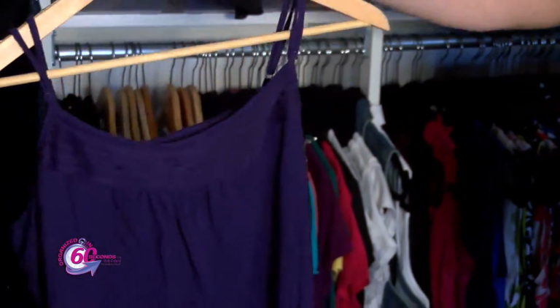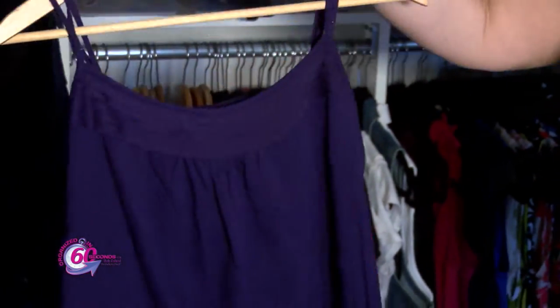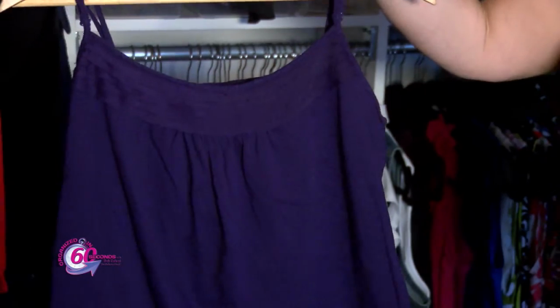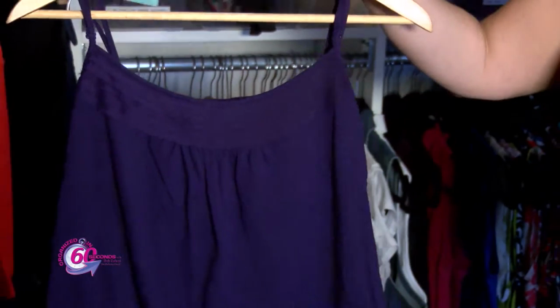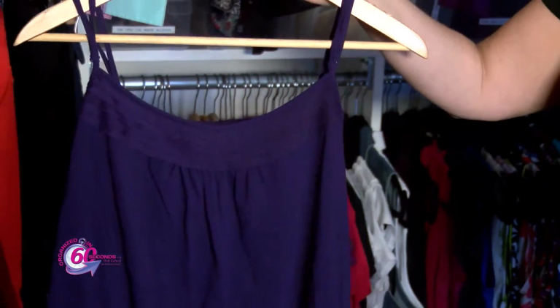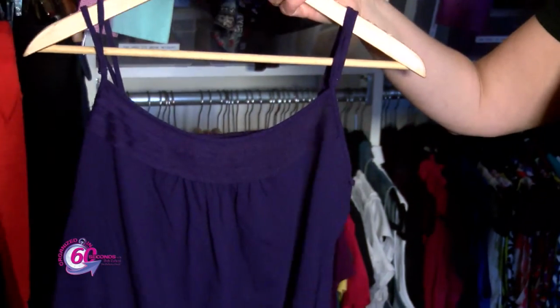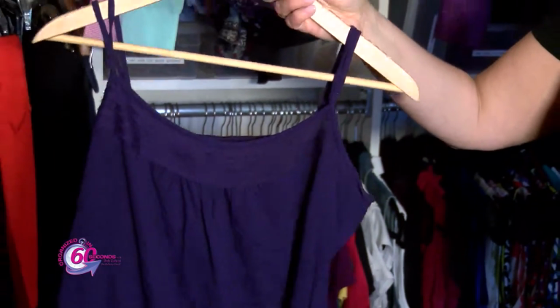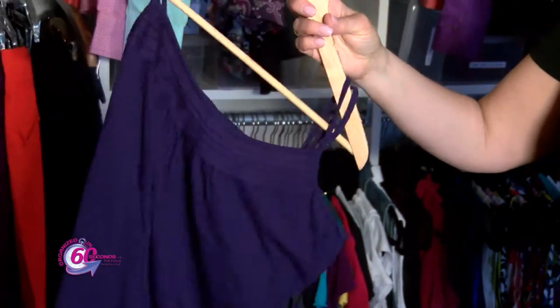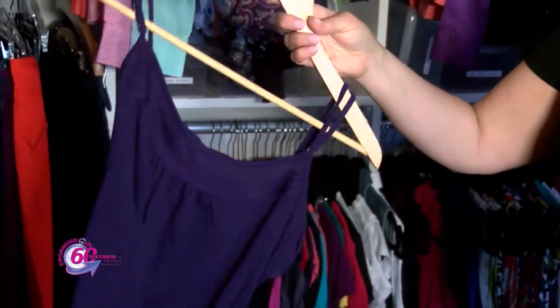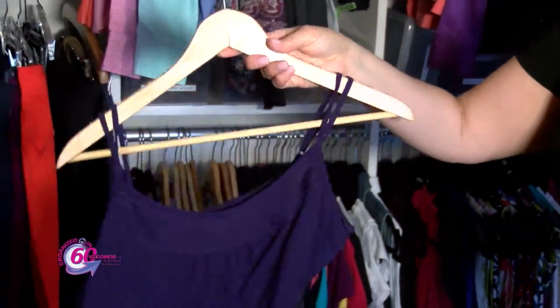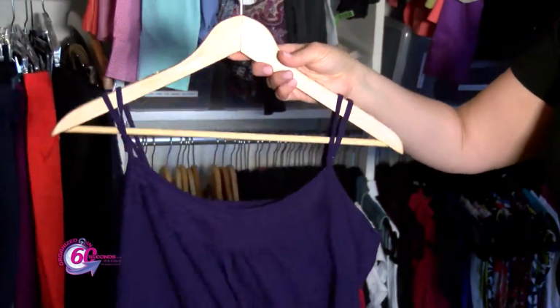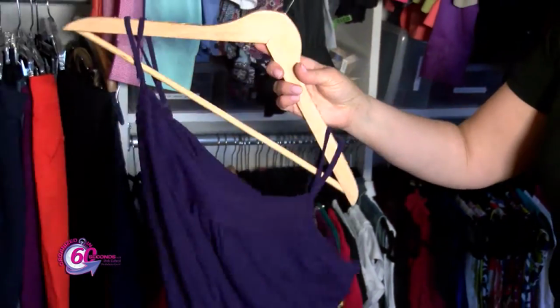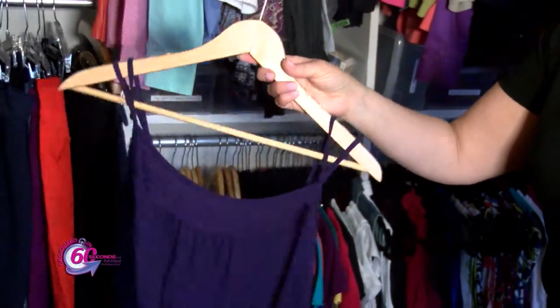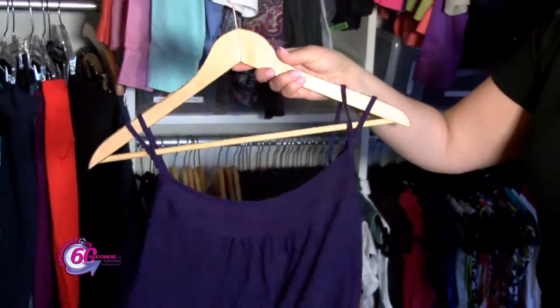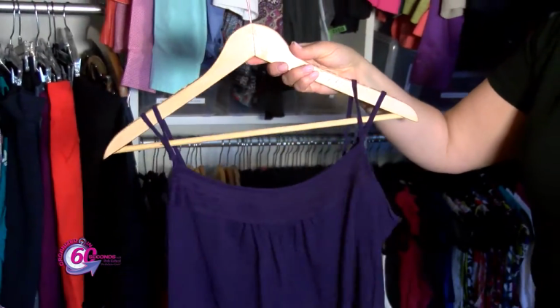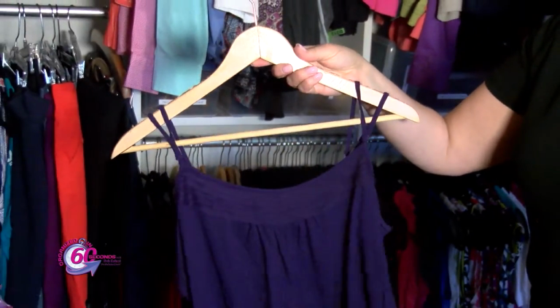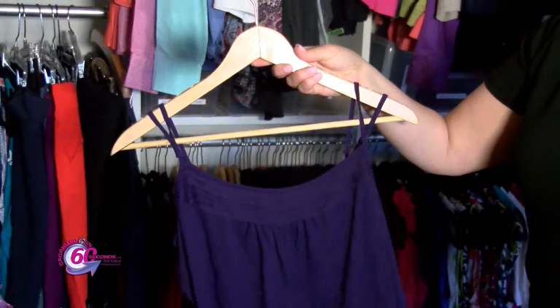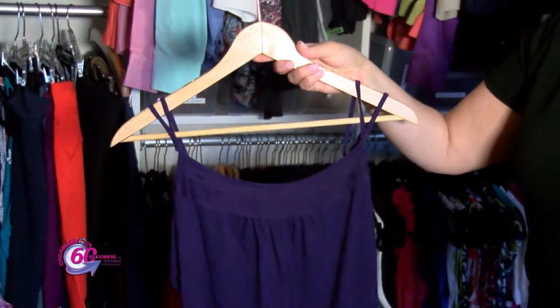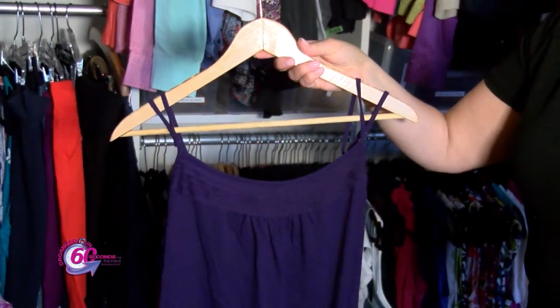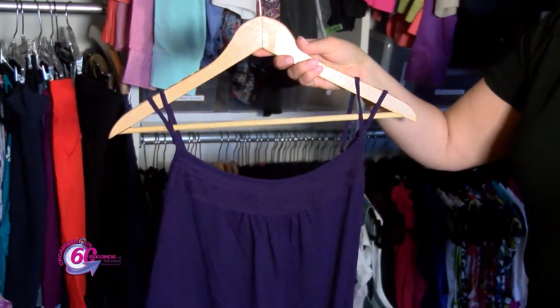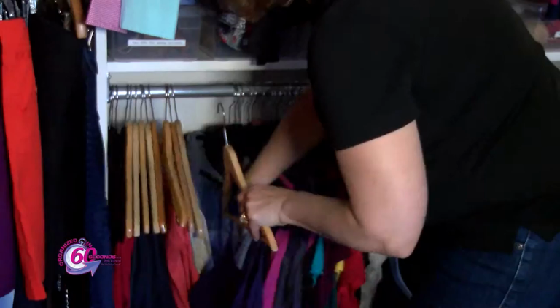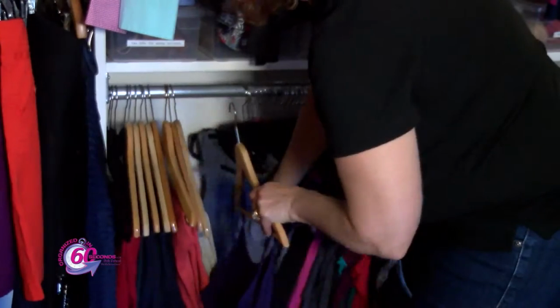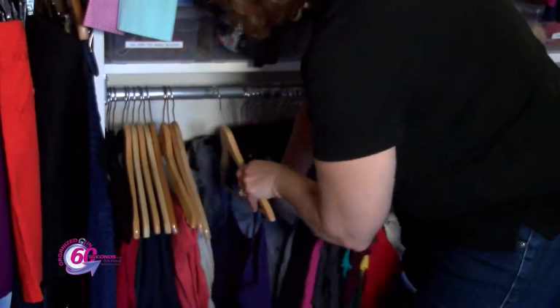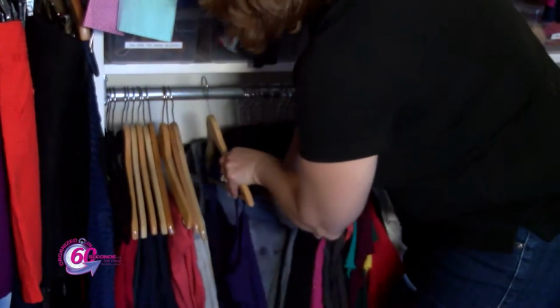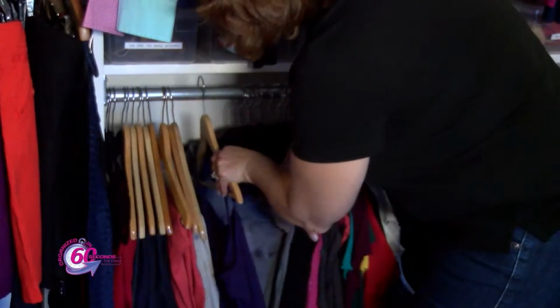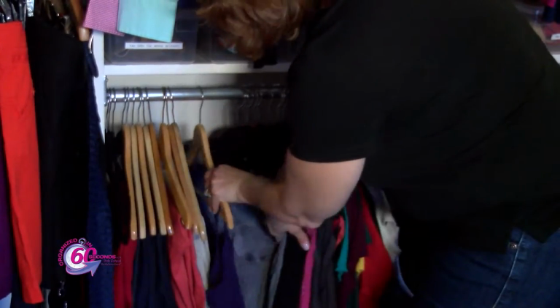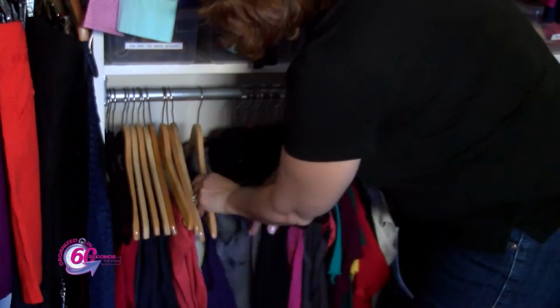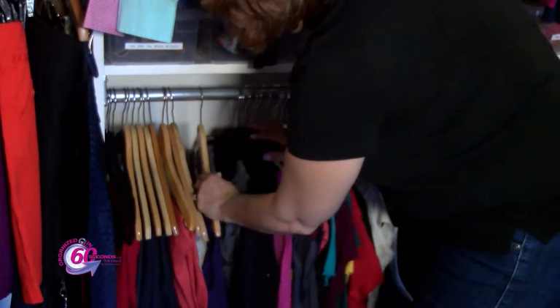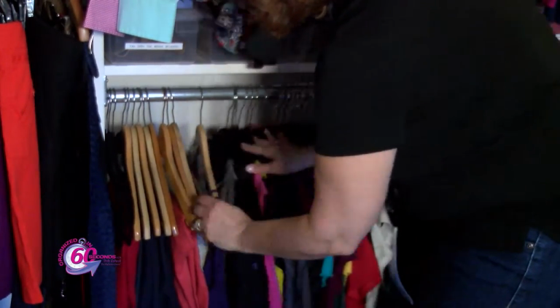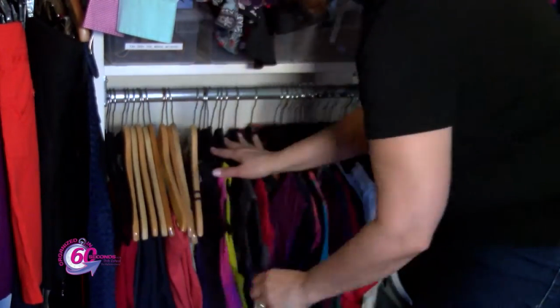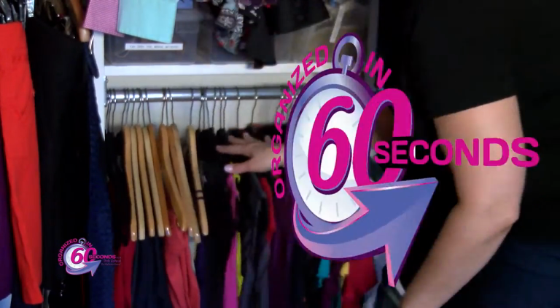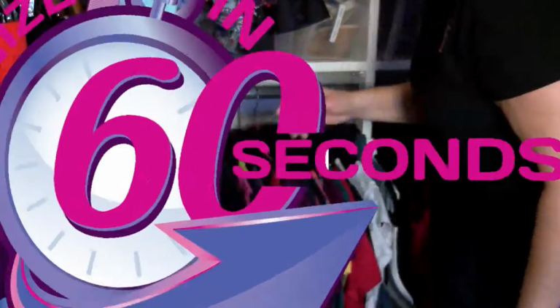Tank tops and shirts will now stay on the hanger. No more shirts on the floor.